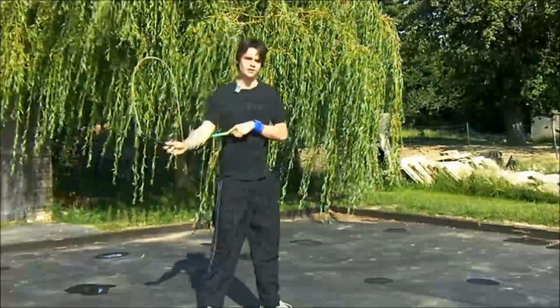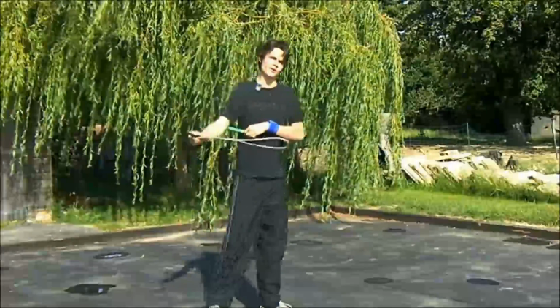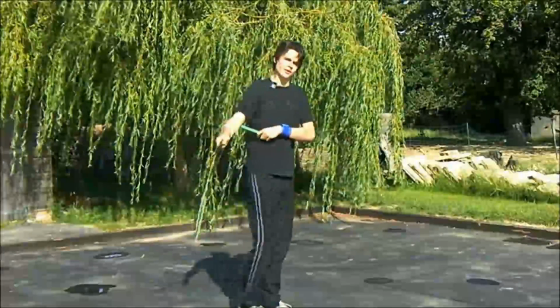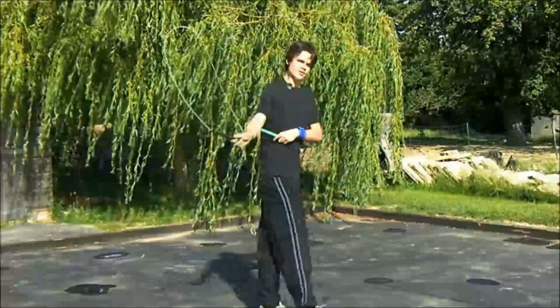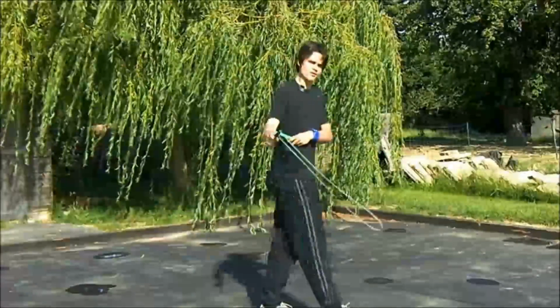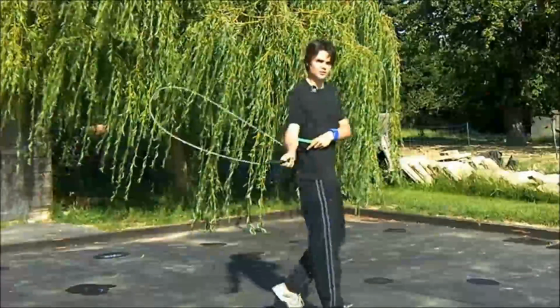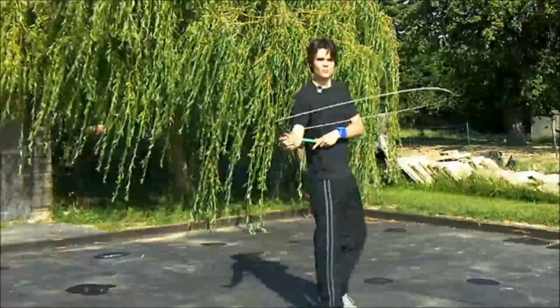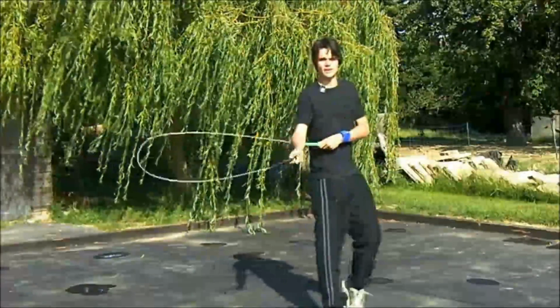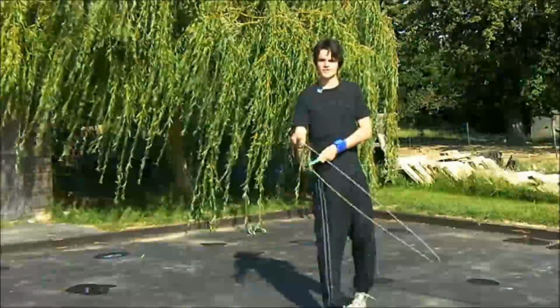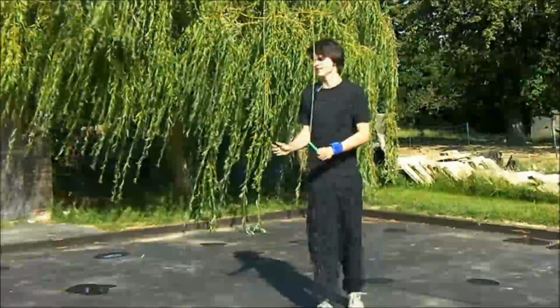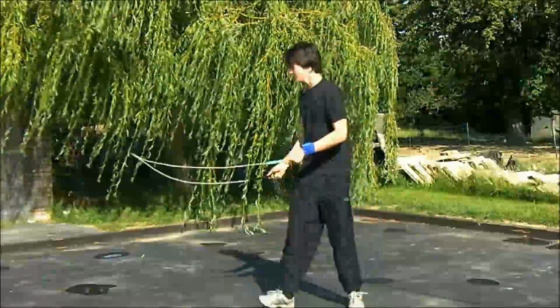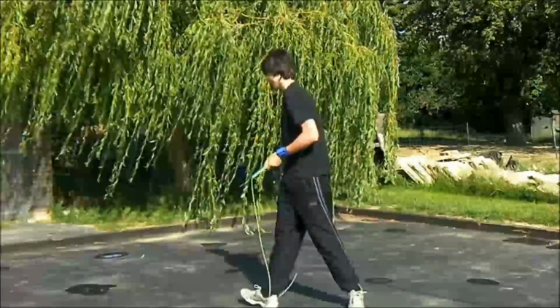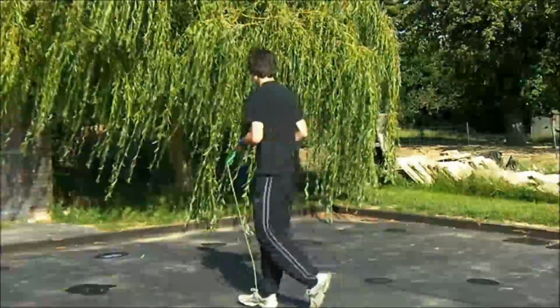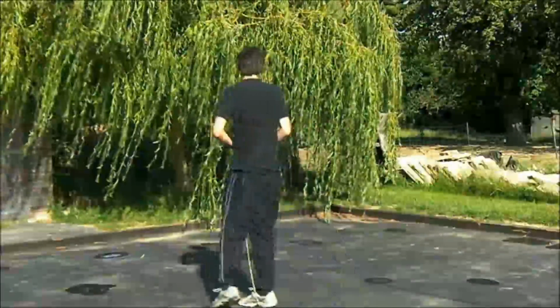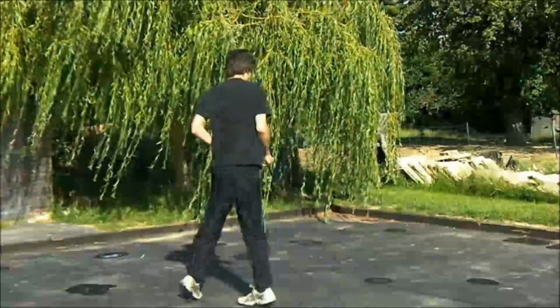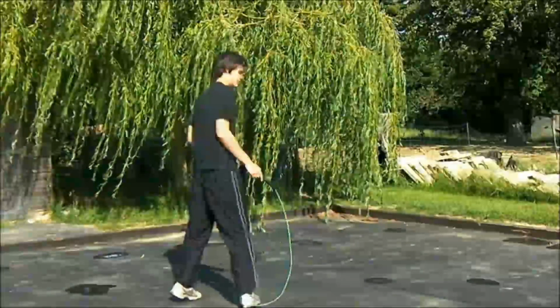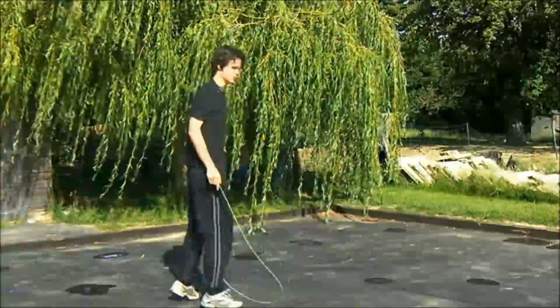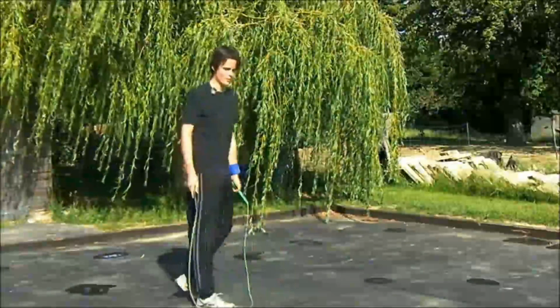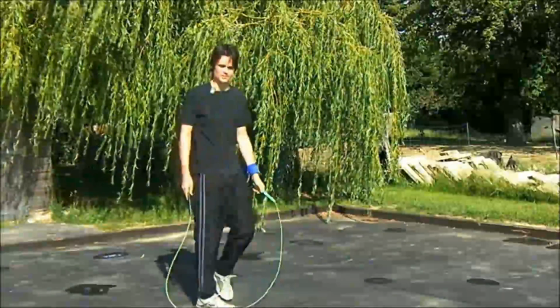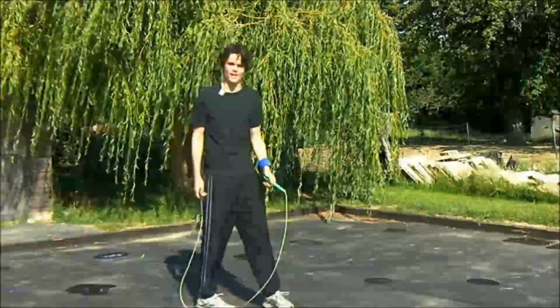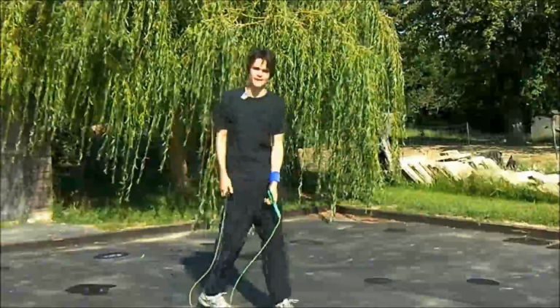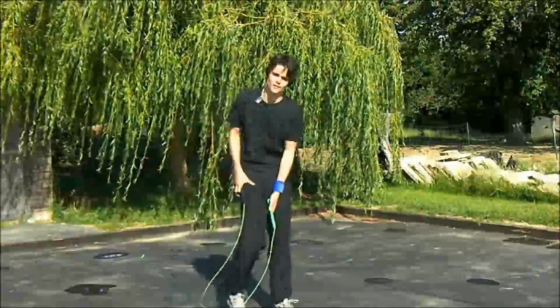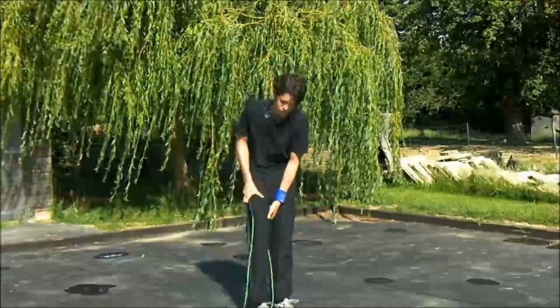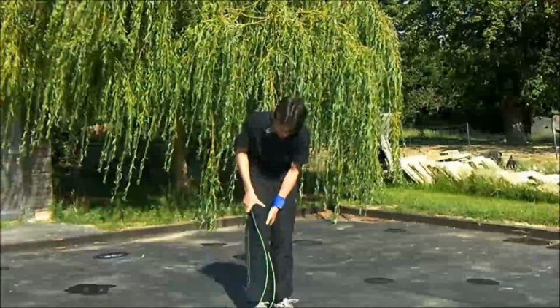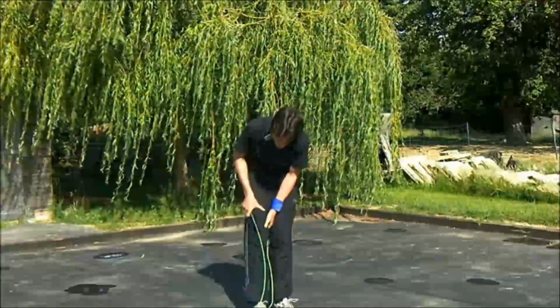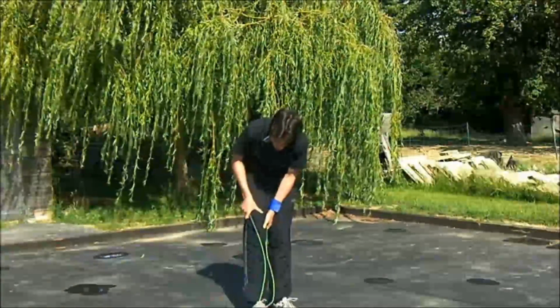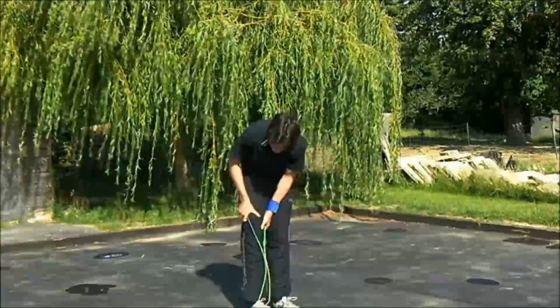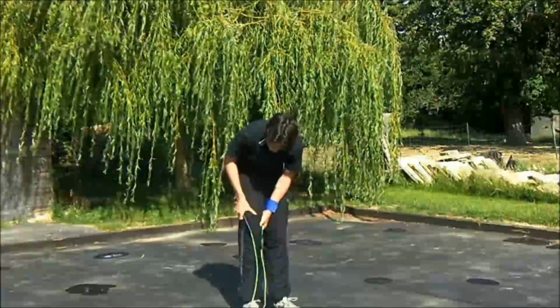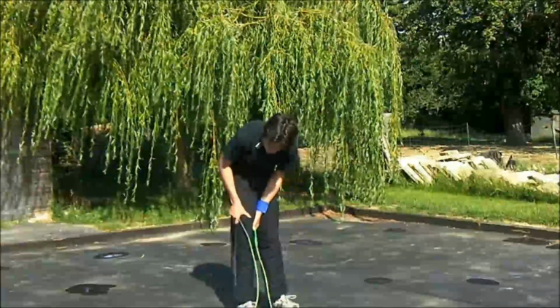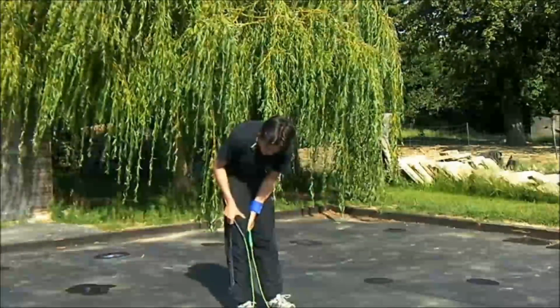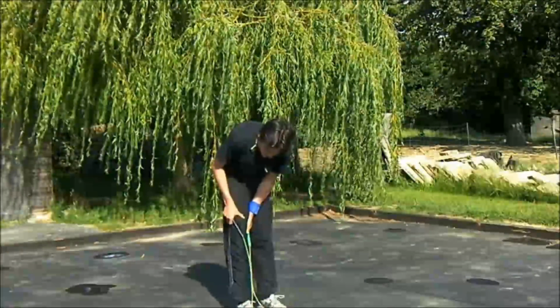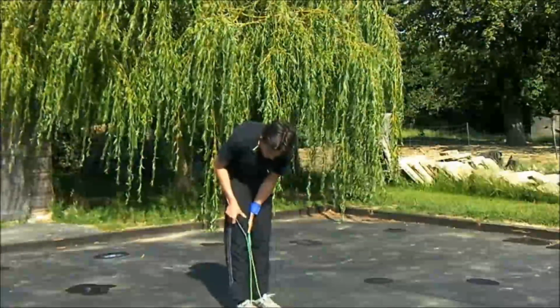Okay, so that's my imitation of a Buddy Lee style jump rope. I didn't plan that in advance — I'm just making some stuff up.